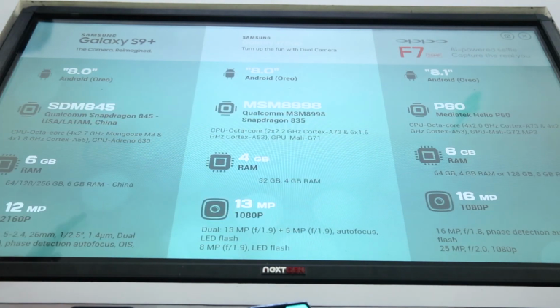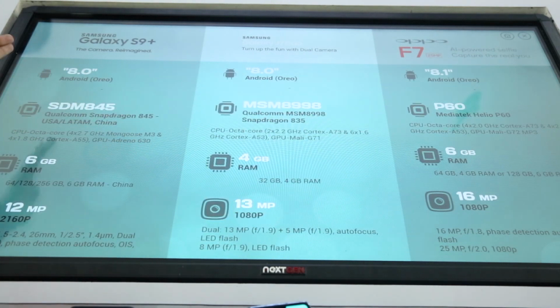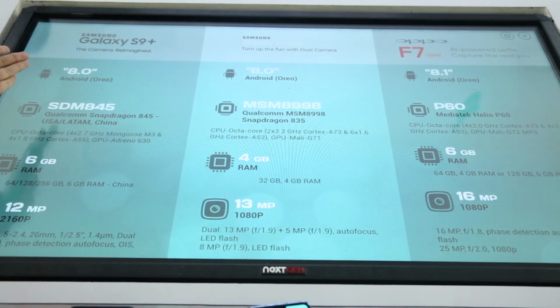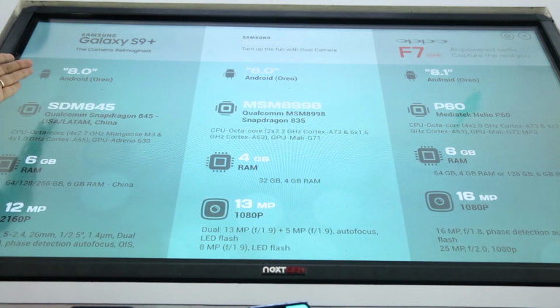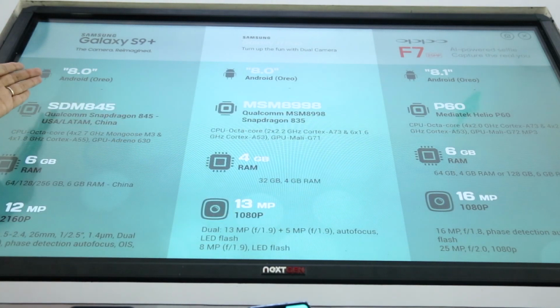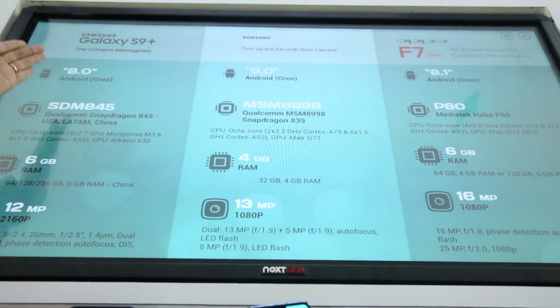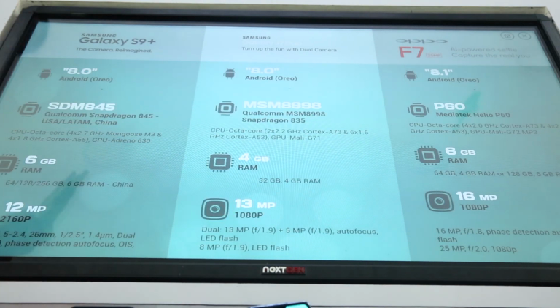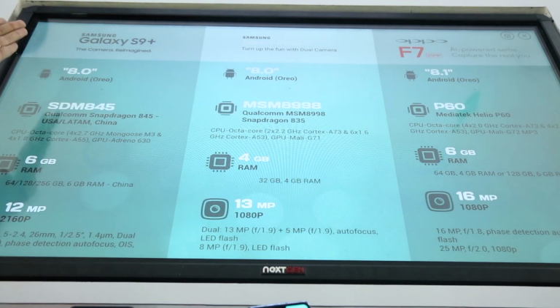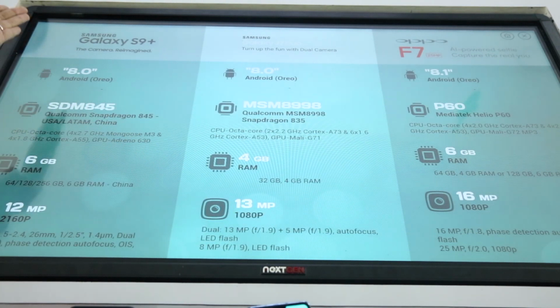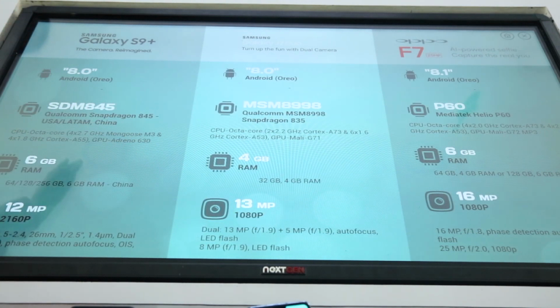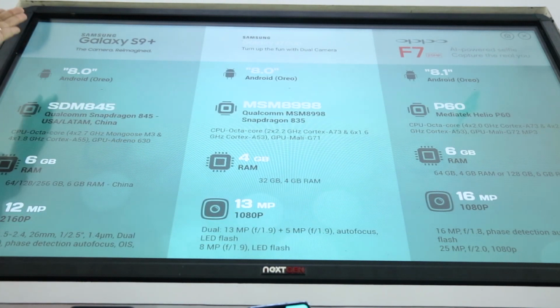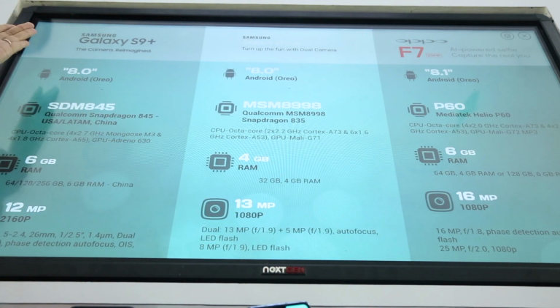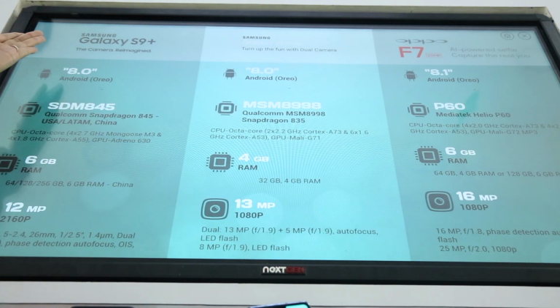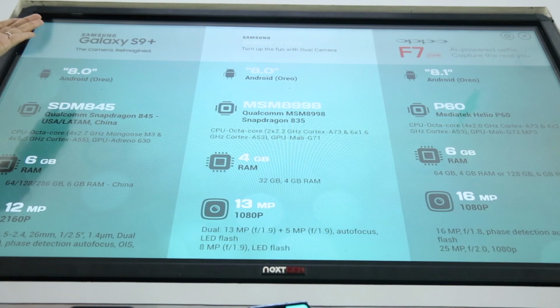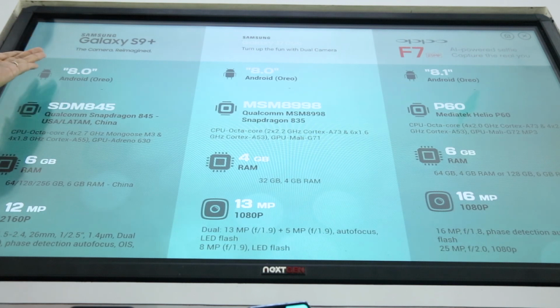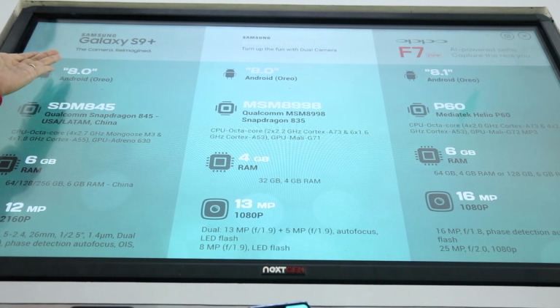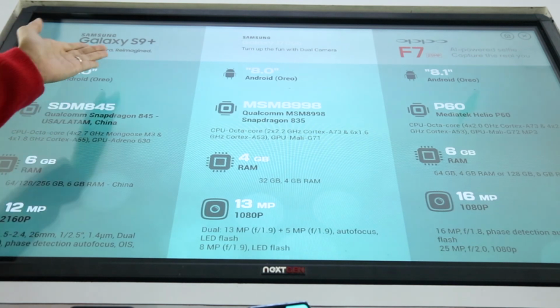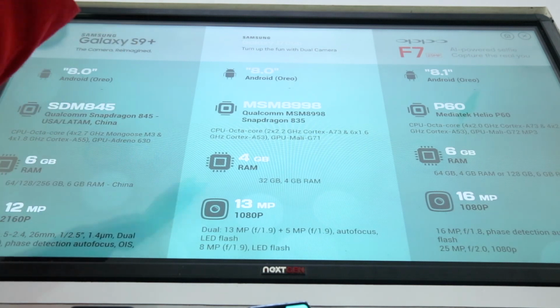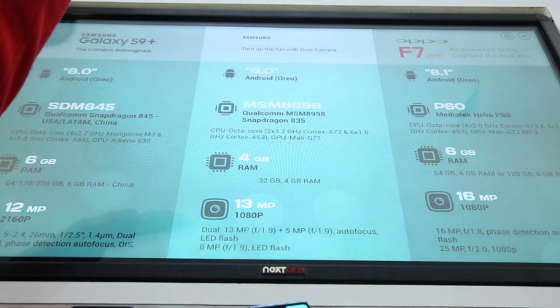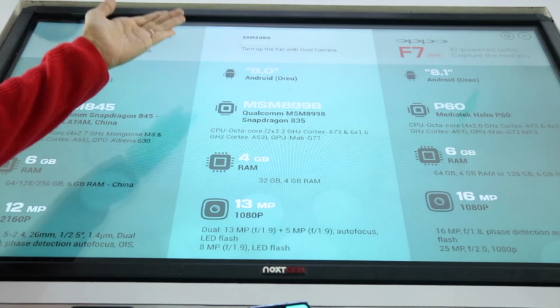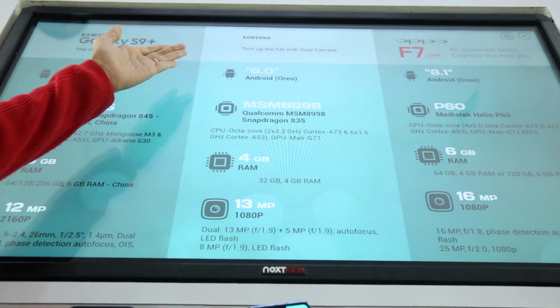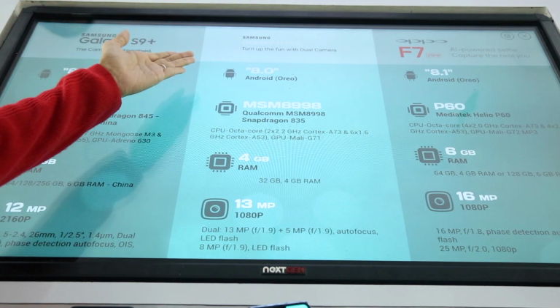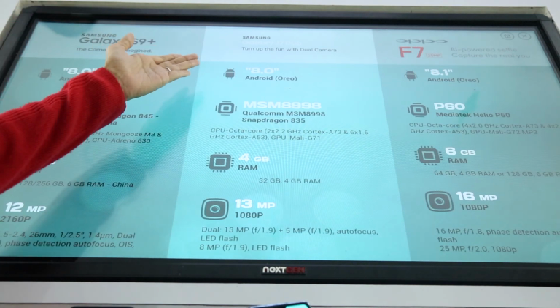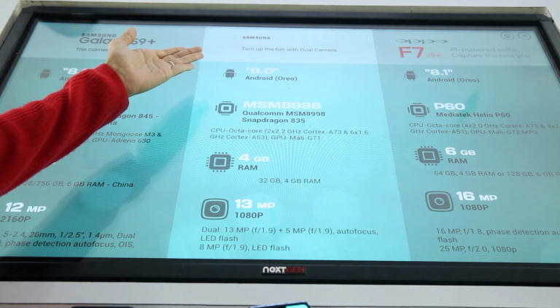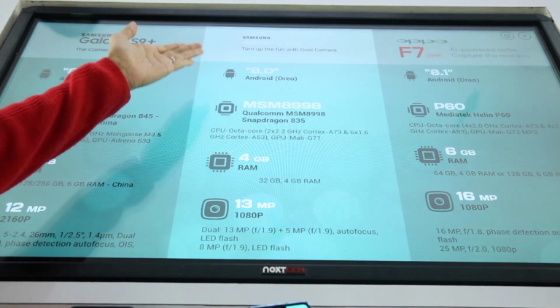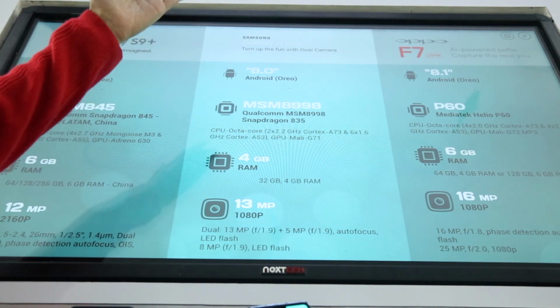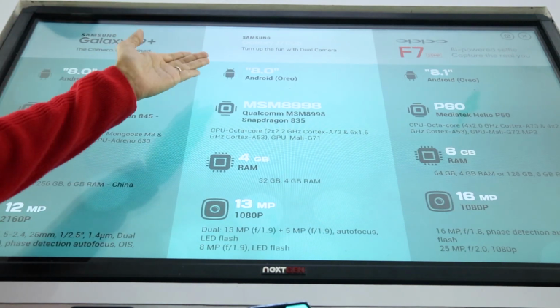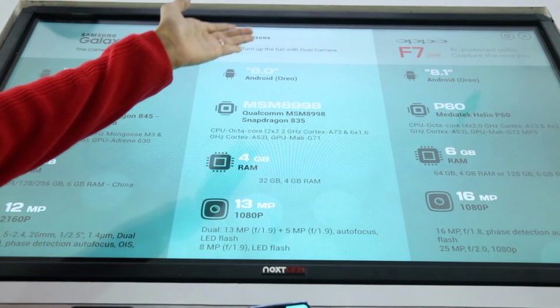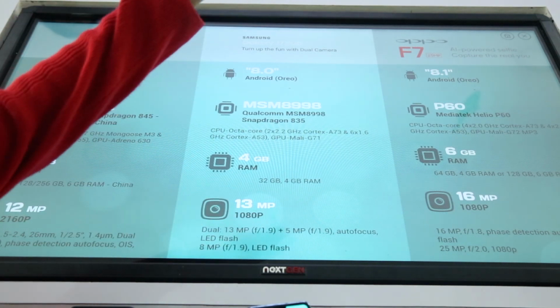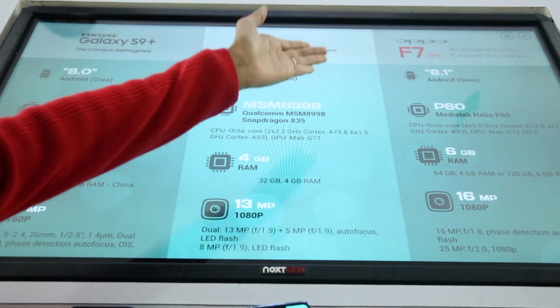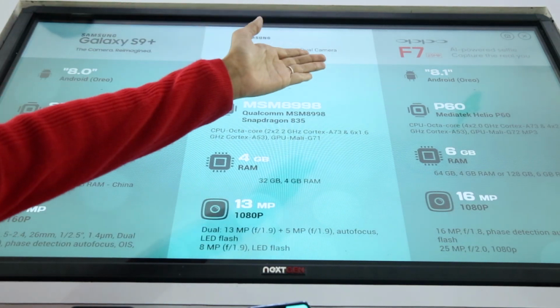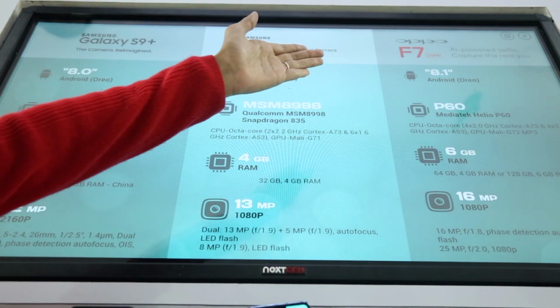For example, here you have the Samsung Galaxy S9 Plus, Samsung Galaxy J7, and Oppo.